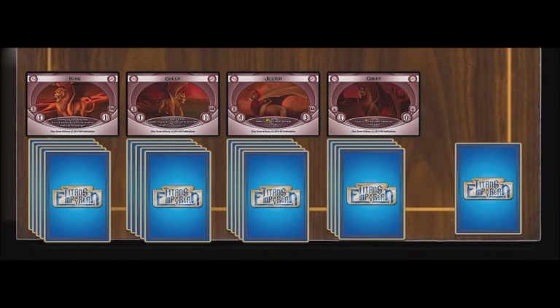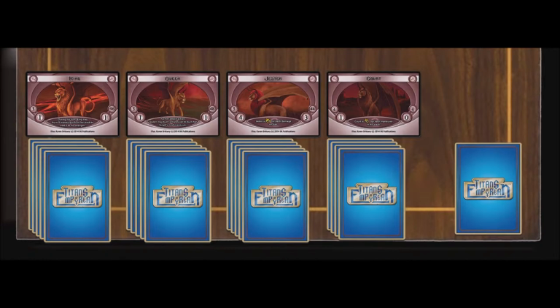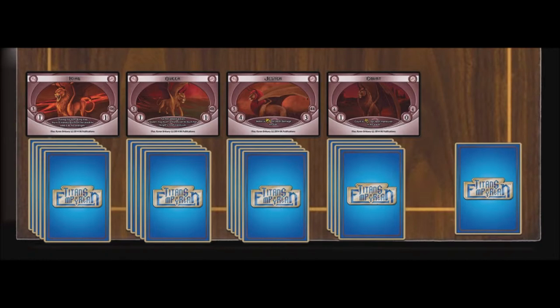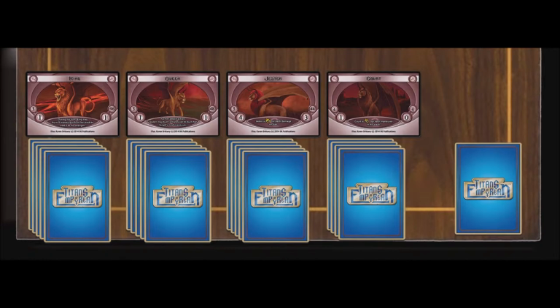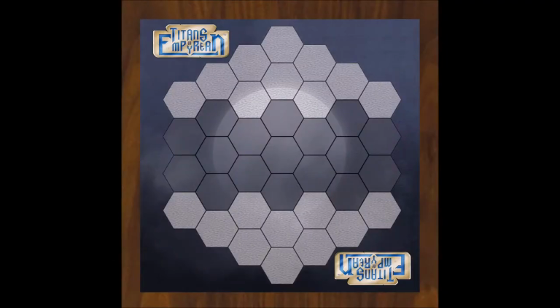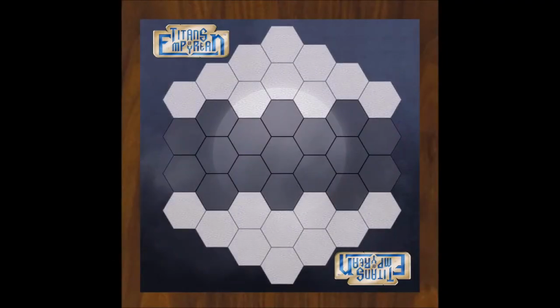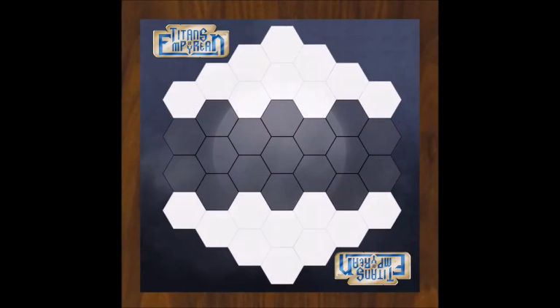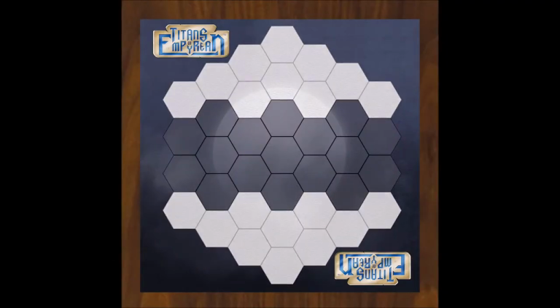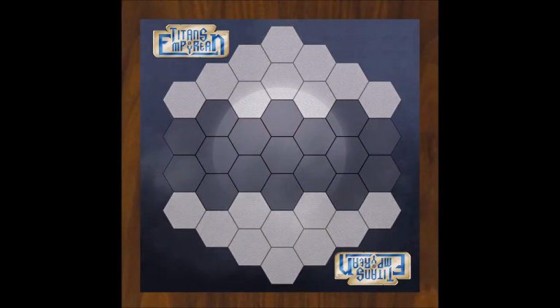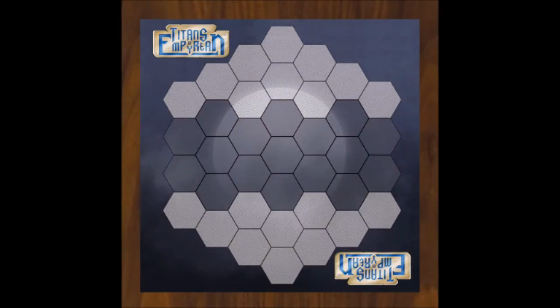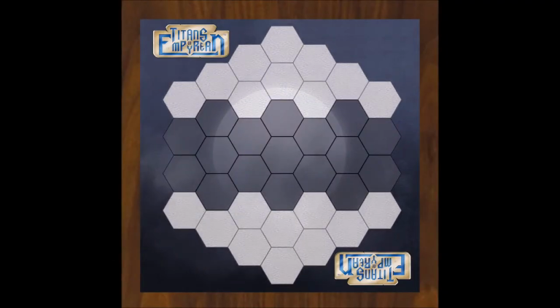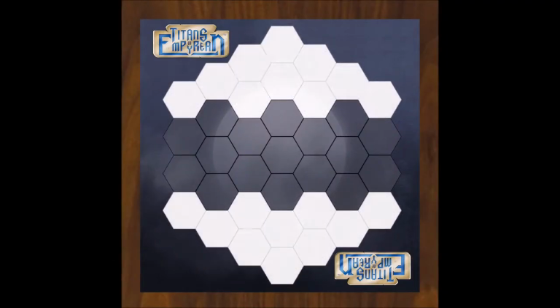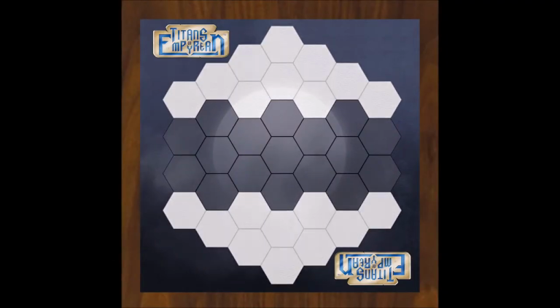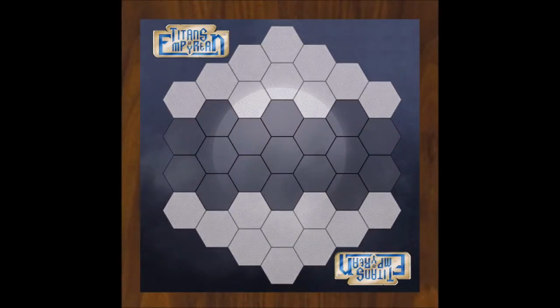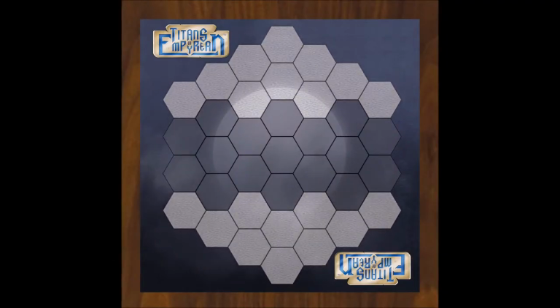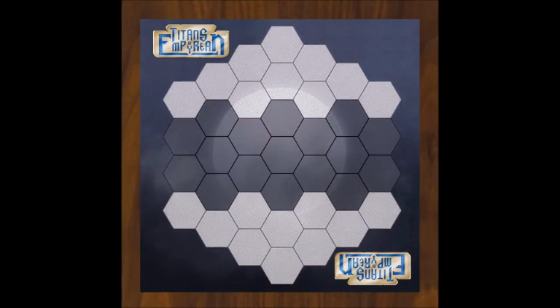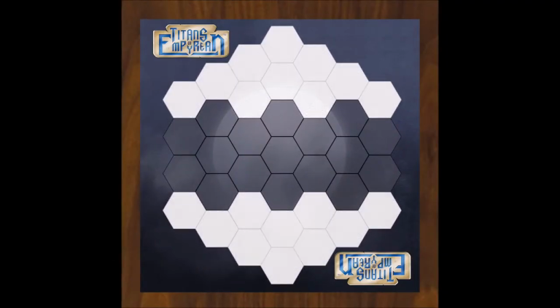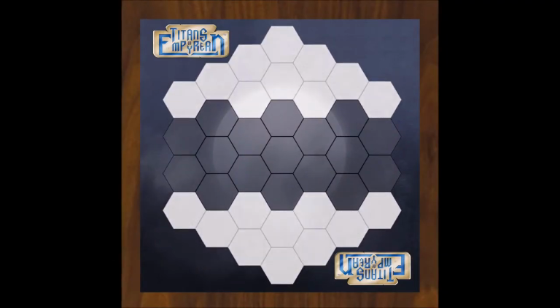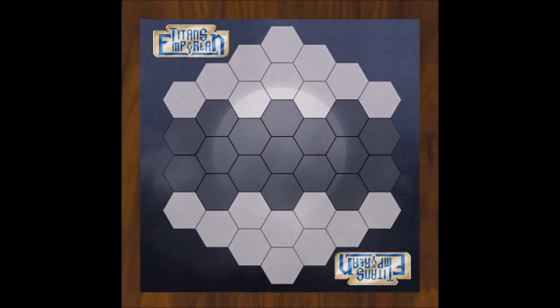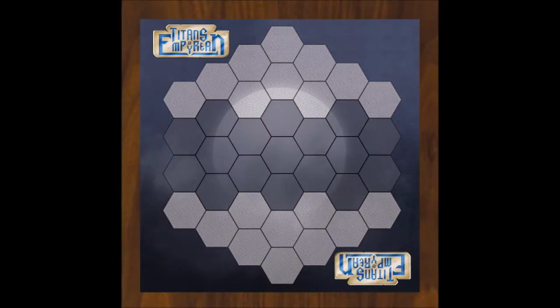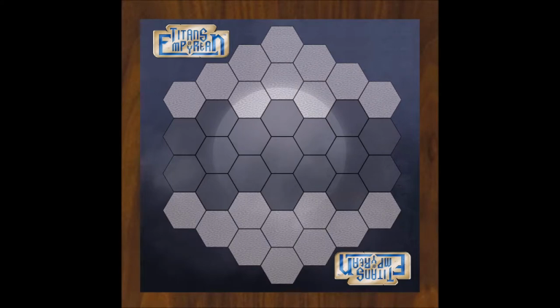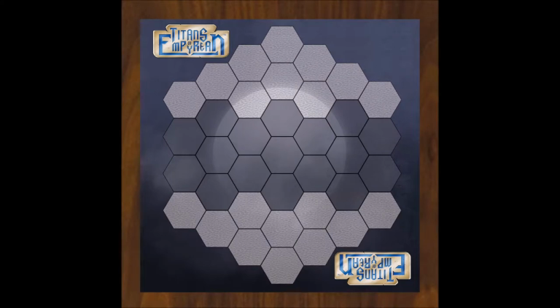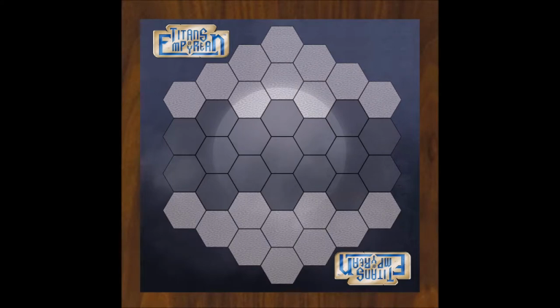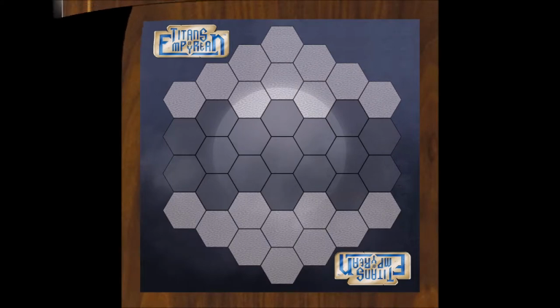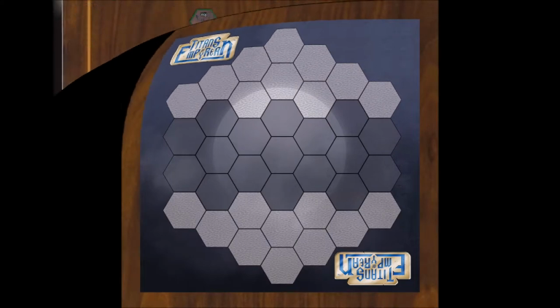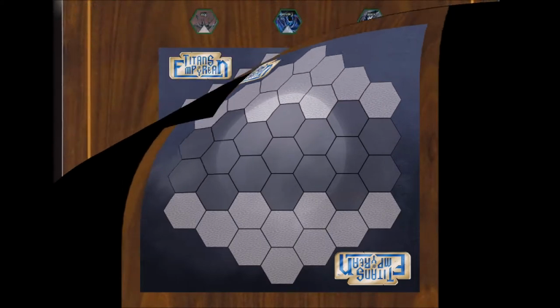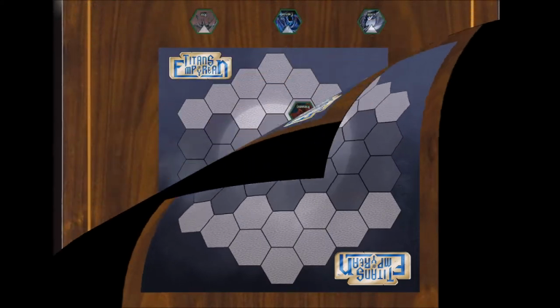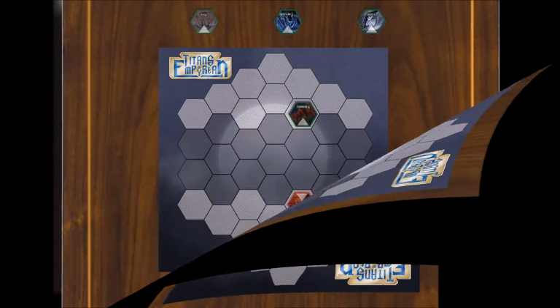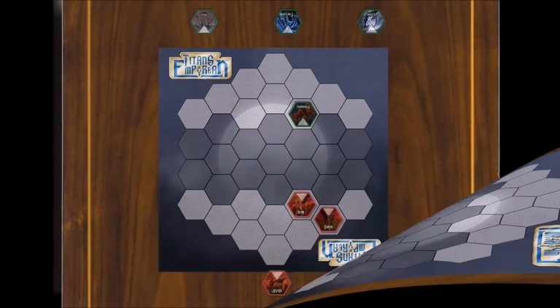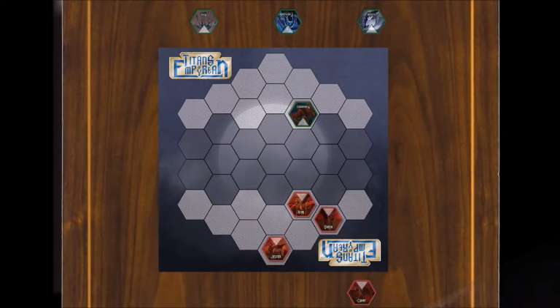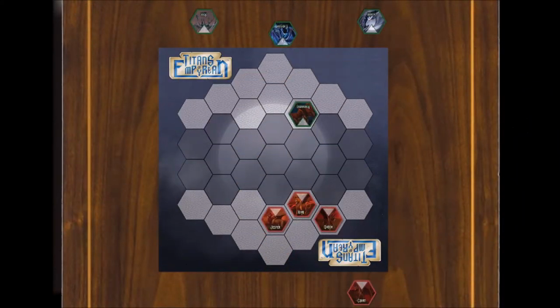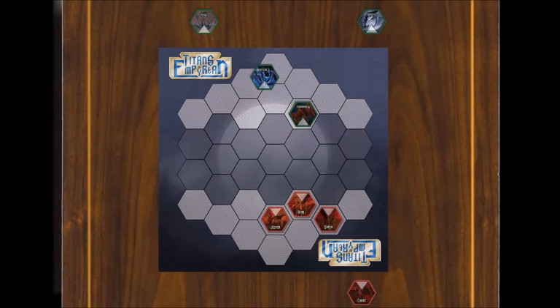During setup, each player will place a titan in his or her deployment zone in the order of the titan's initiatives from highest to lowest.